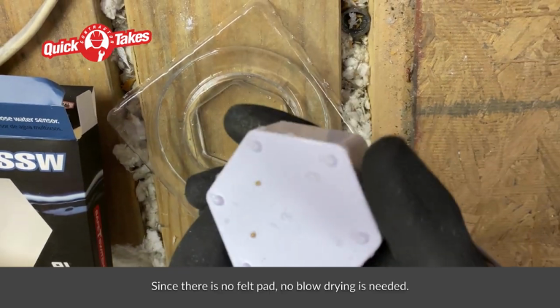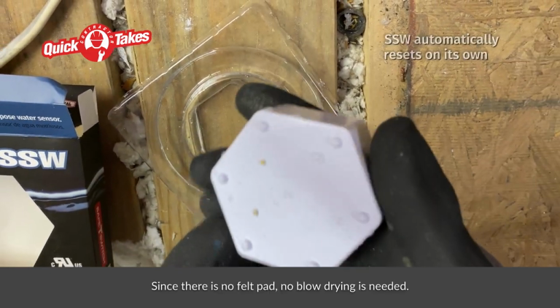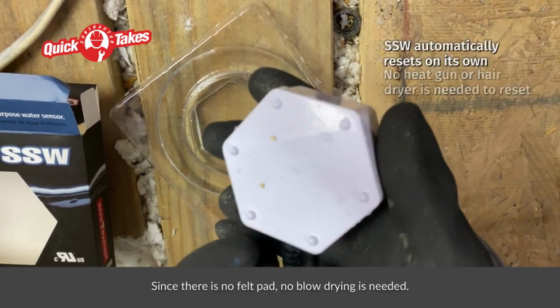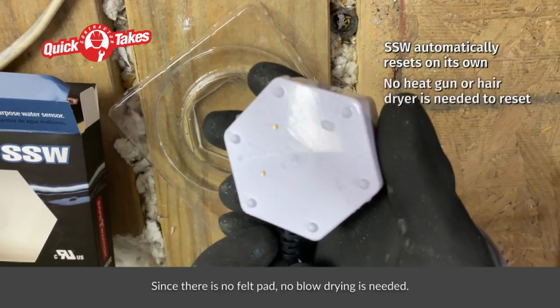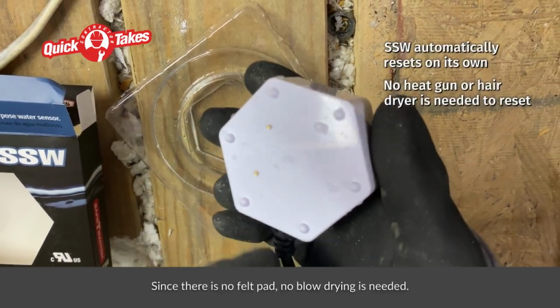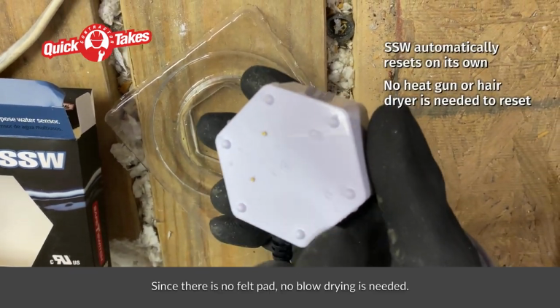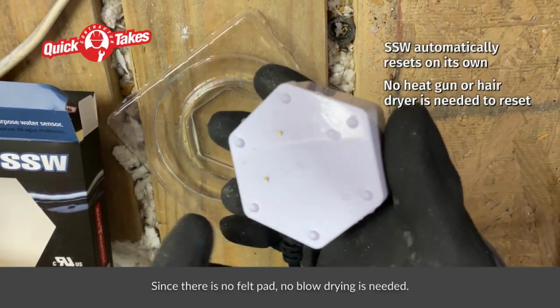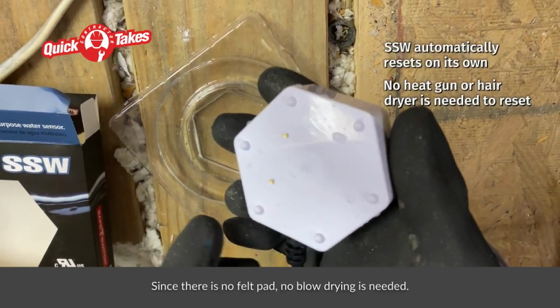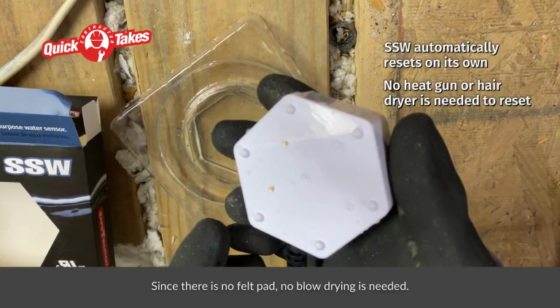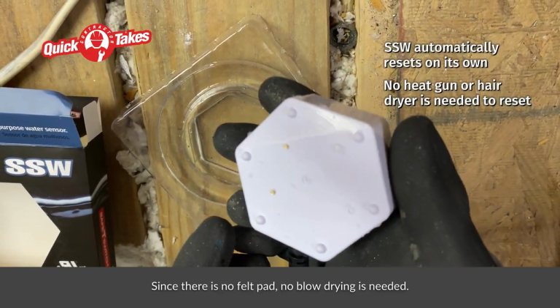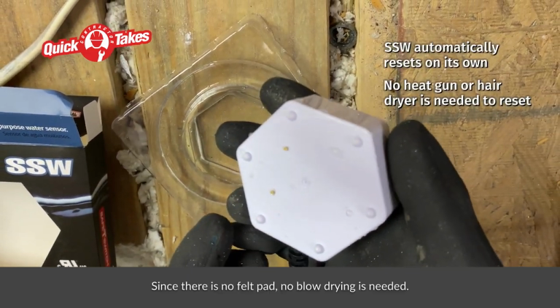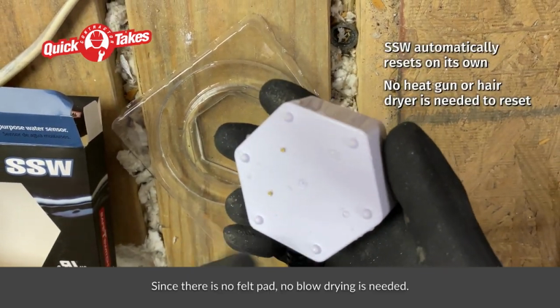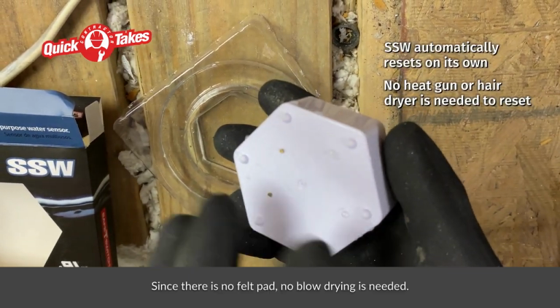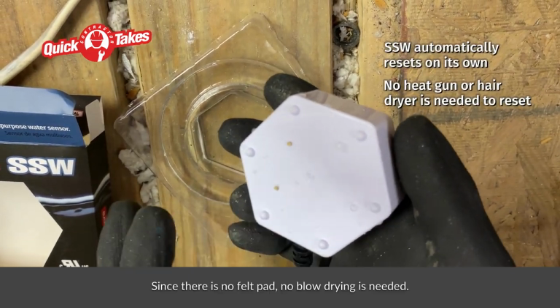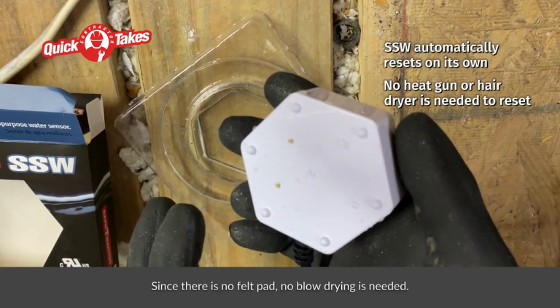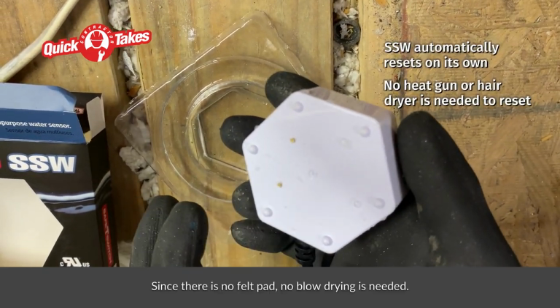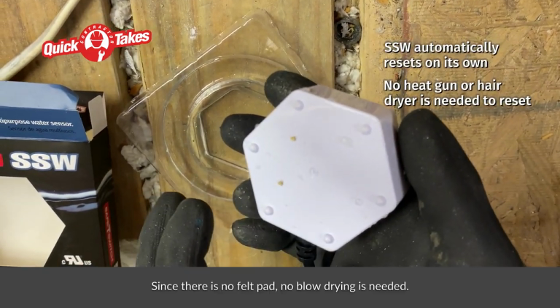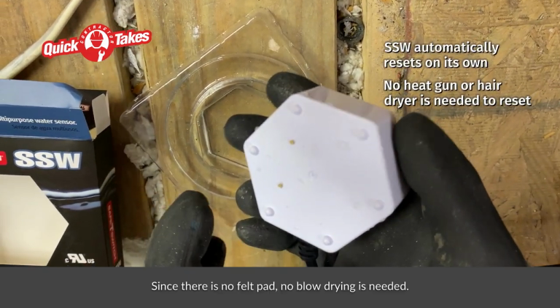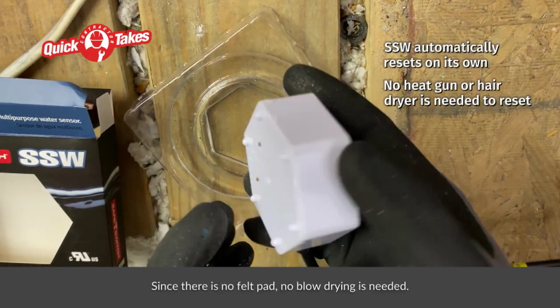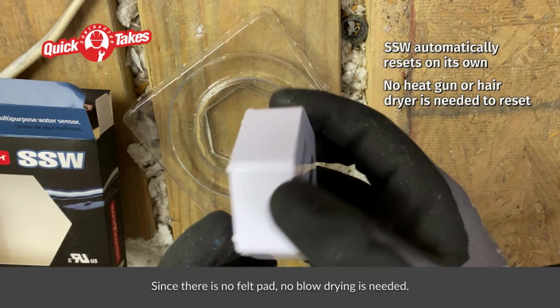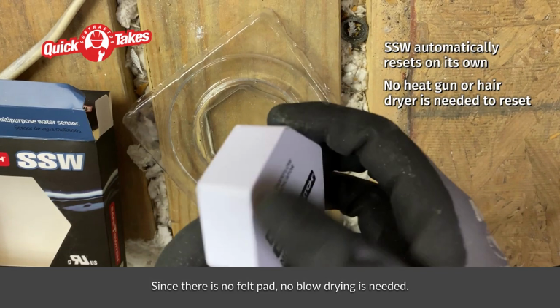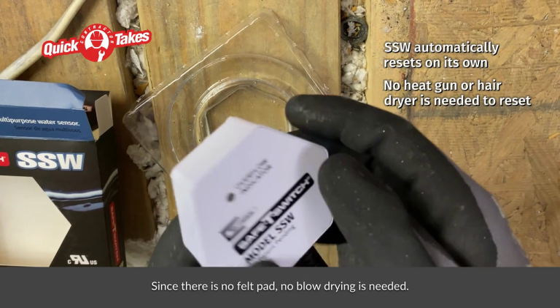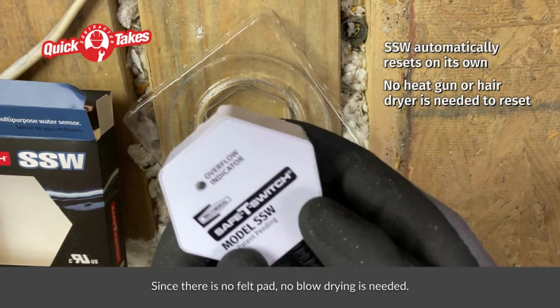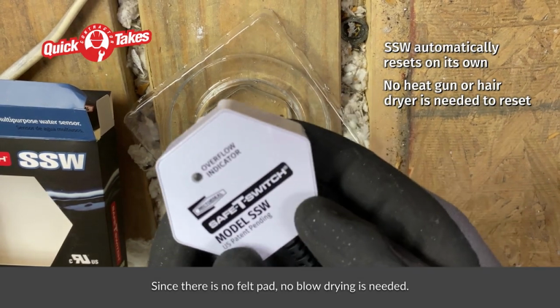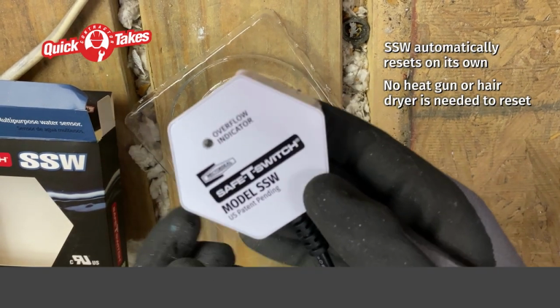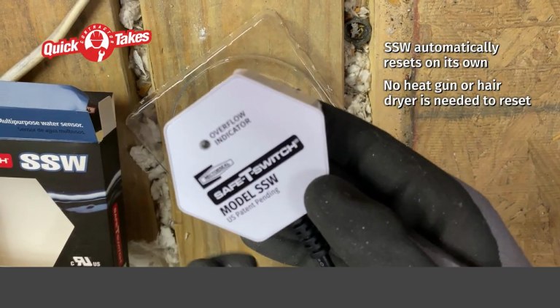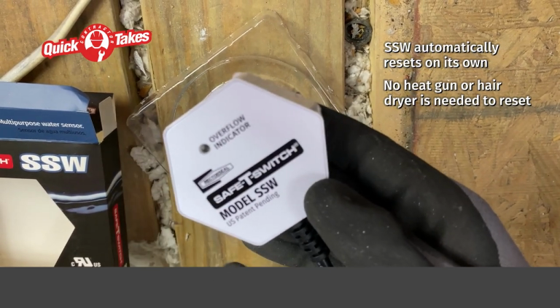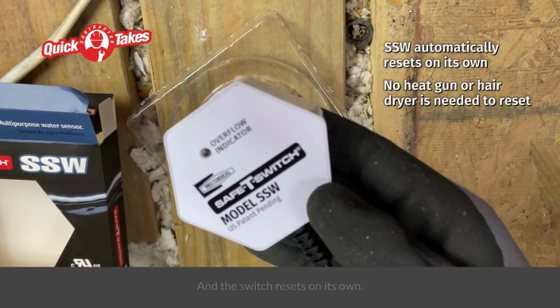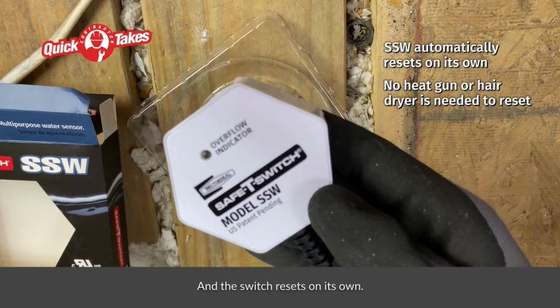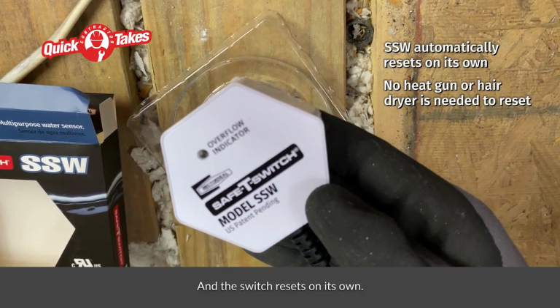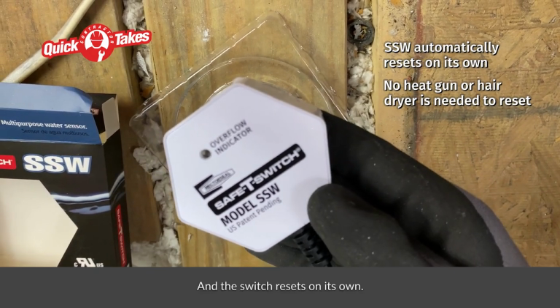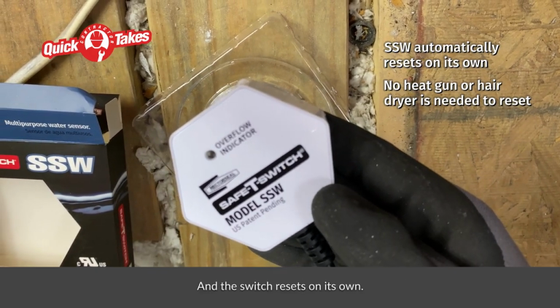Since there is no felt pad, no blow drying is needed and the switch resets on its own.